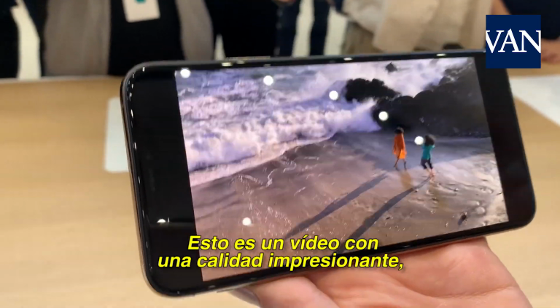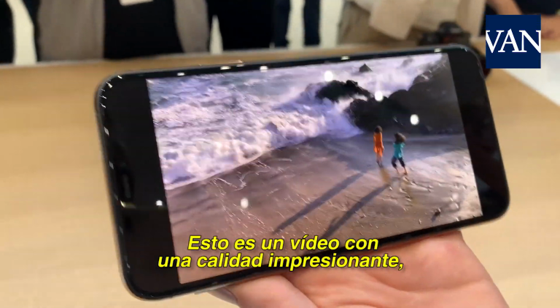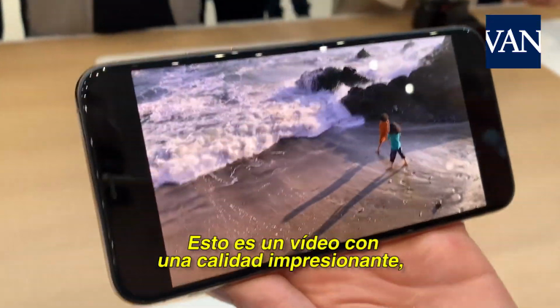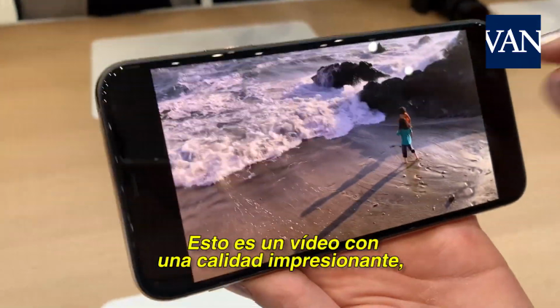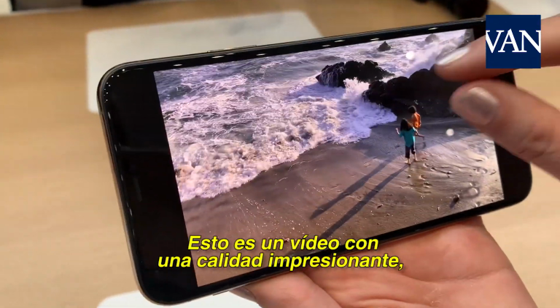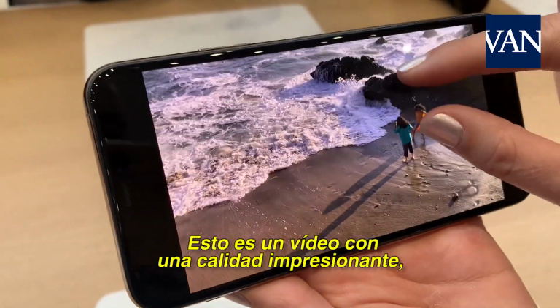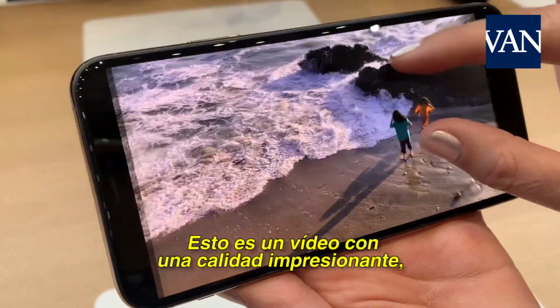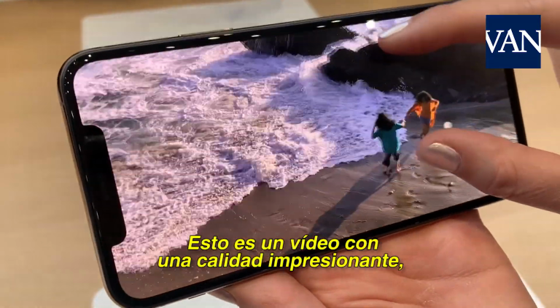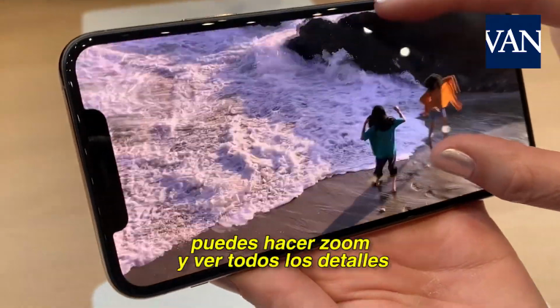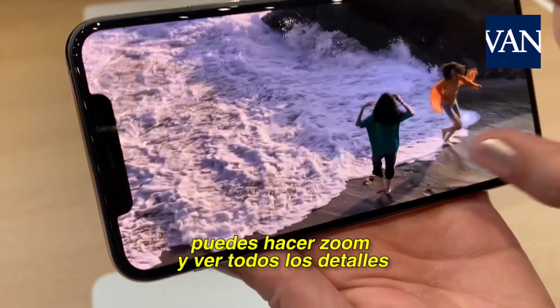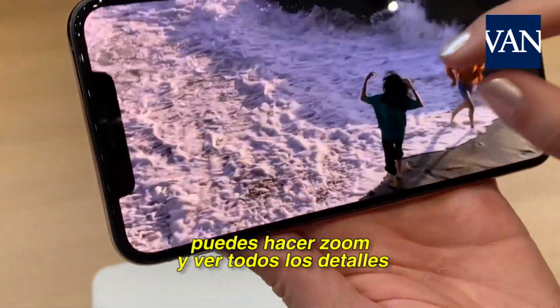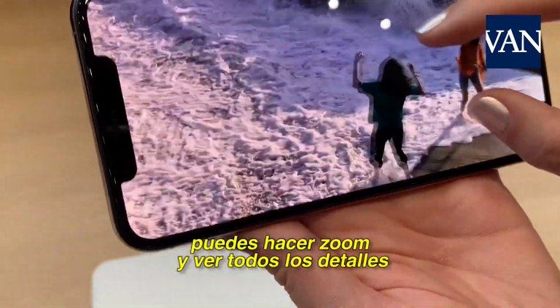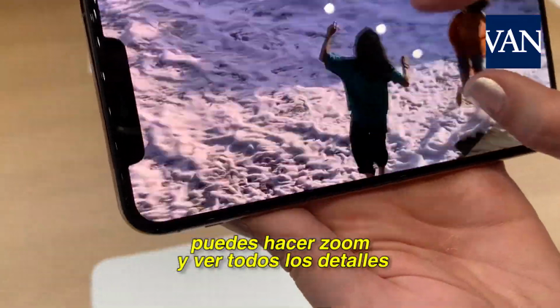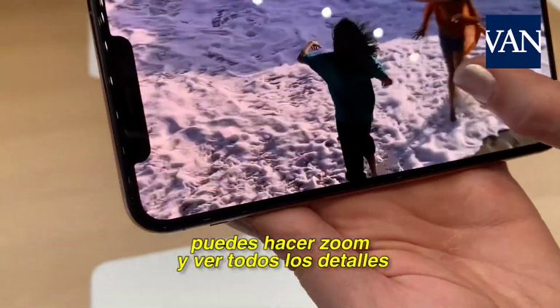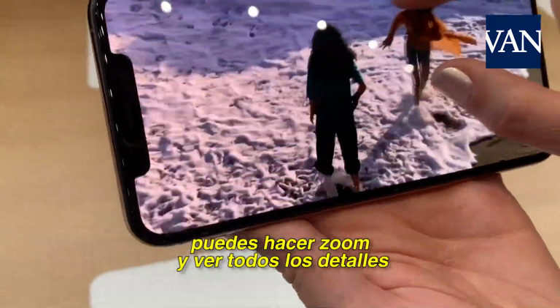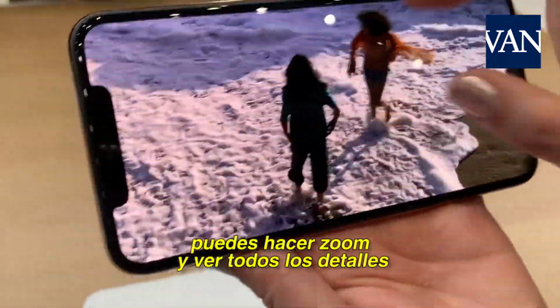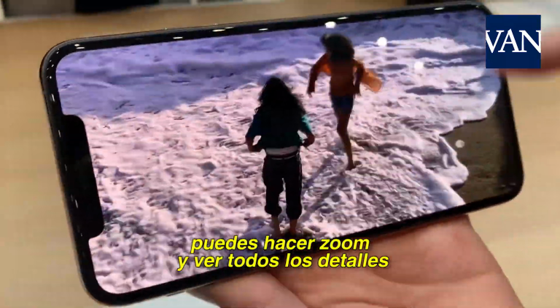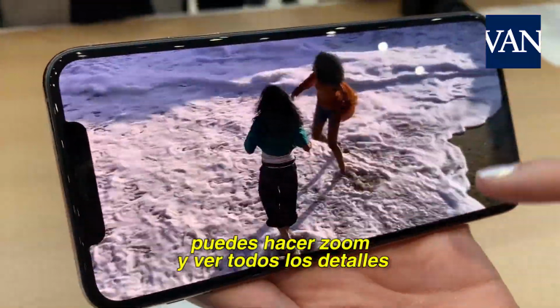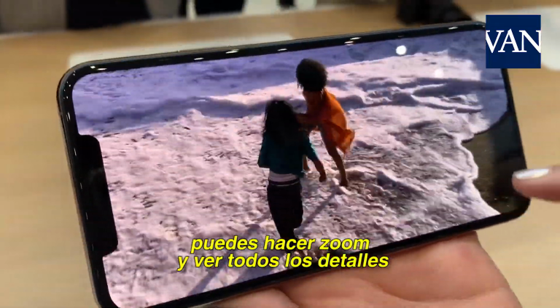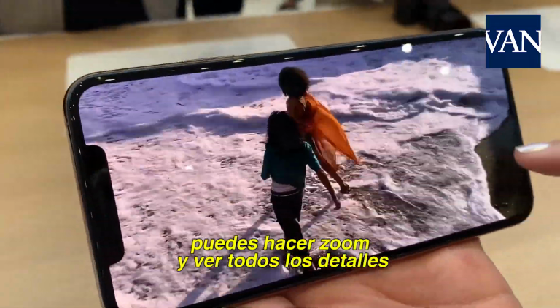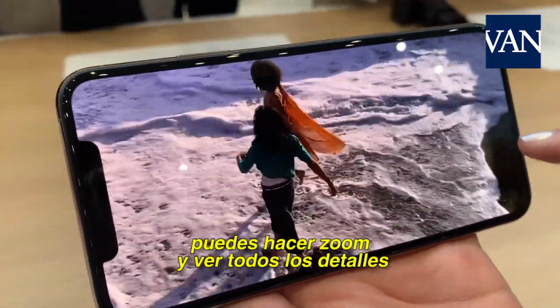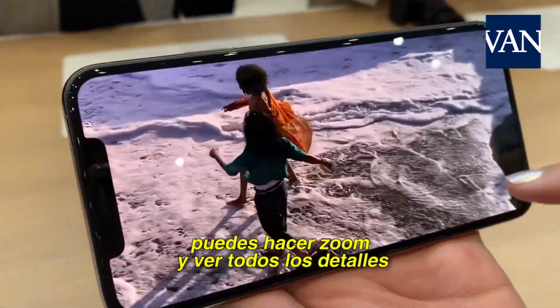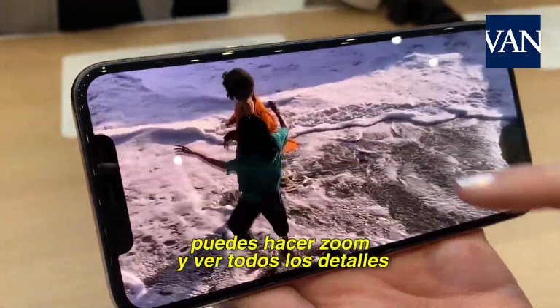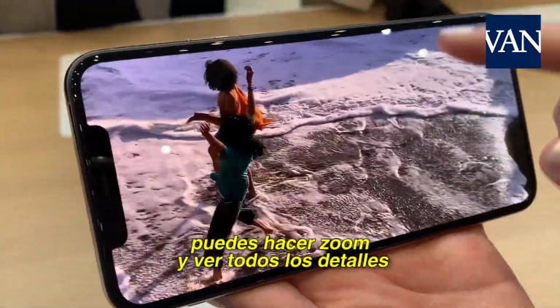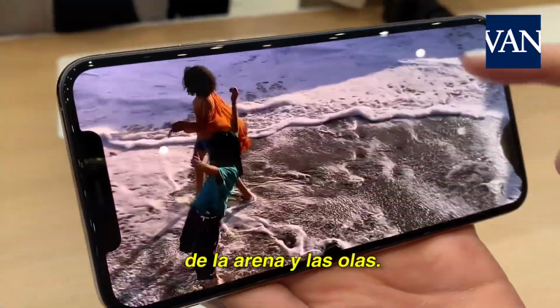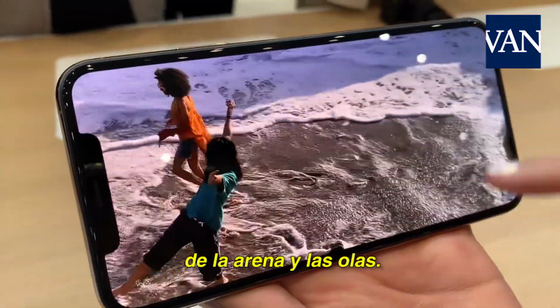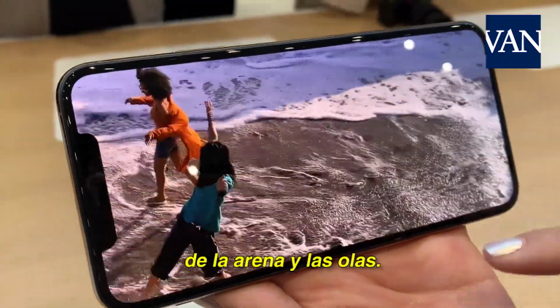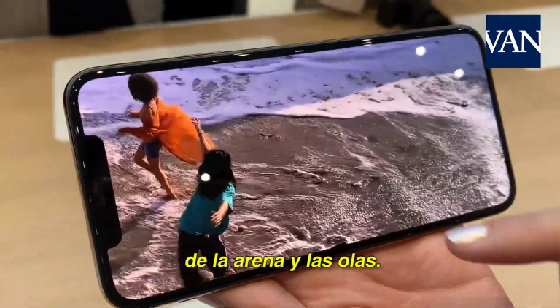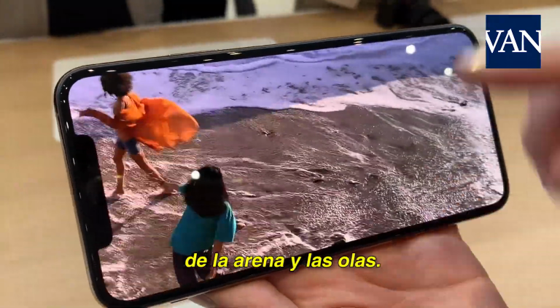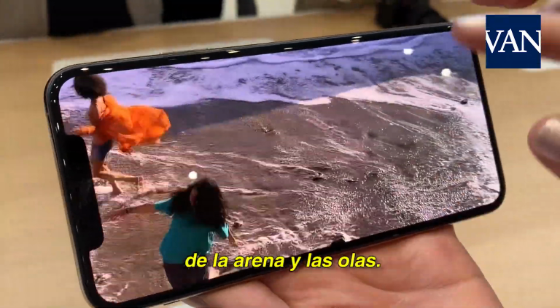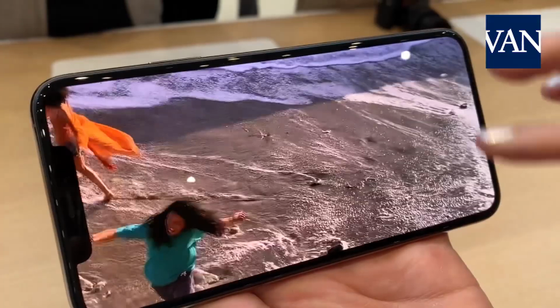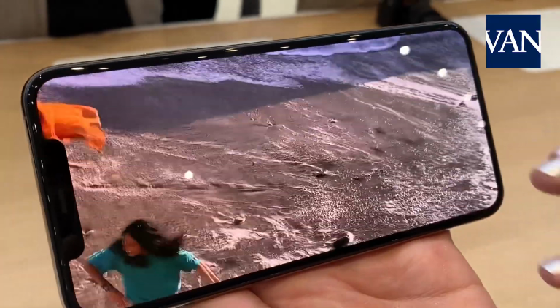This is just amazing quality video, and we can even zoom in — you can see all the details of the sand and the waves.